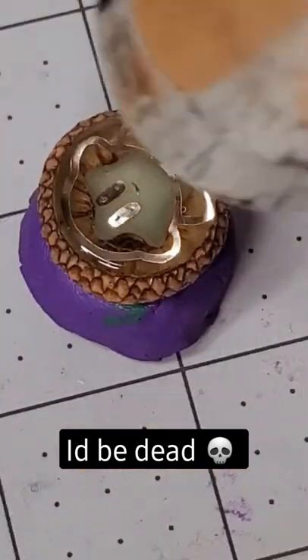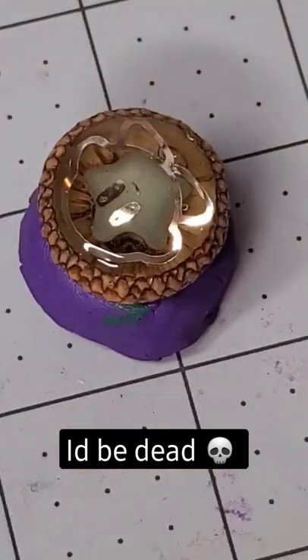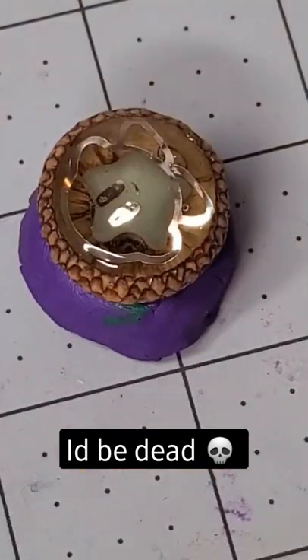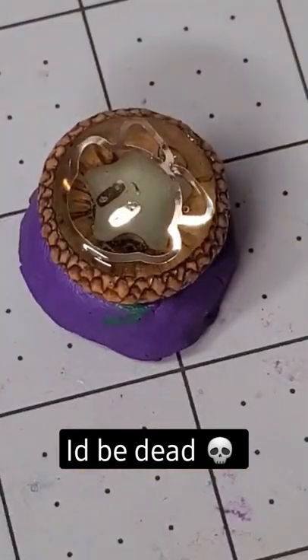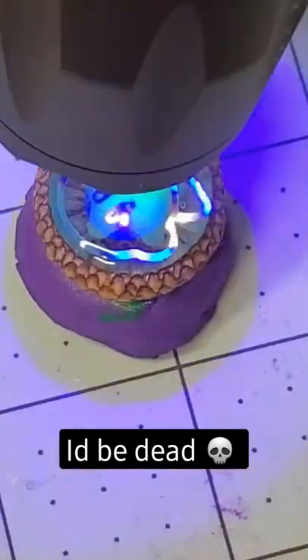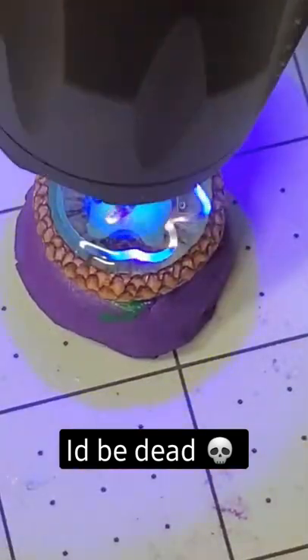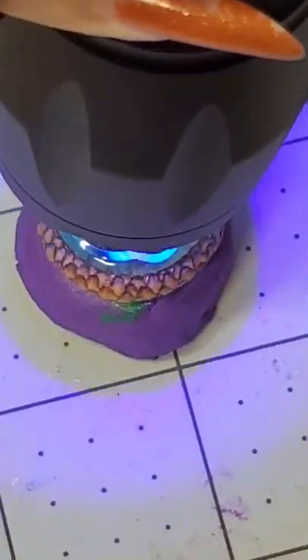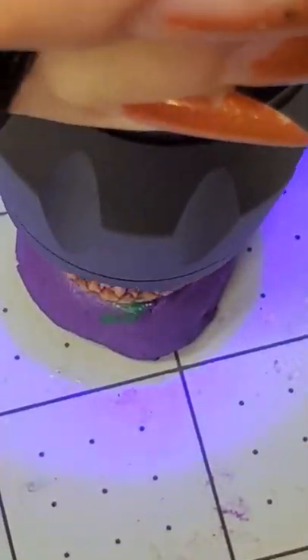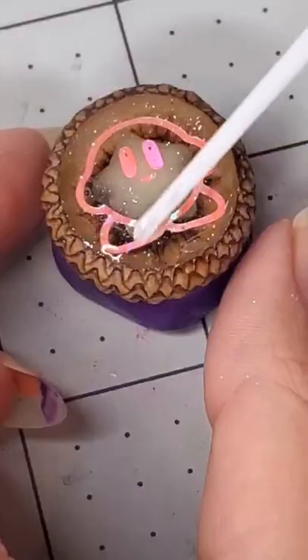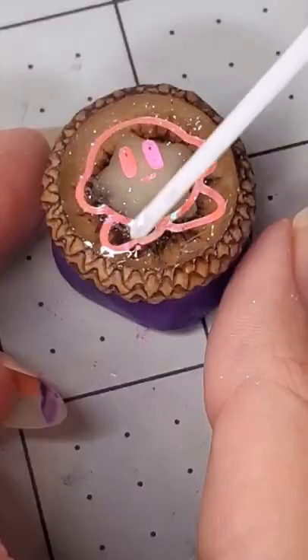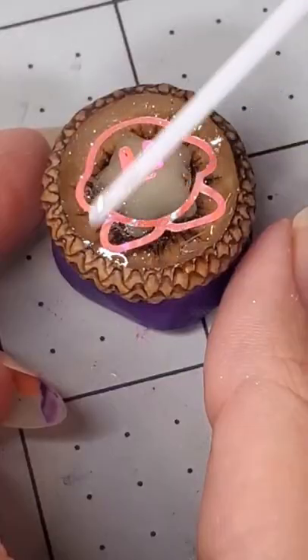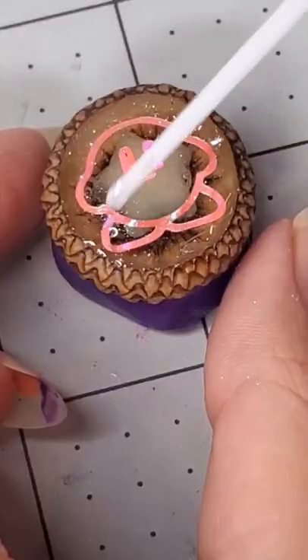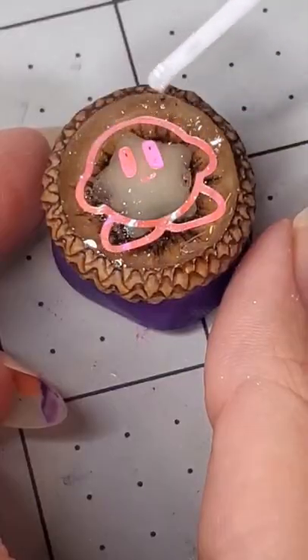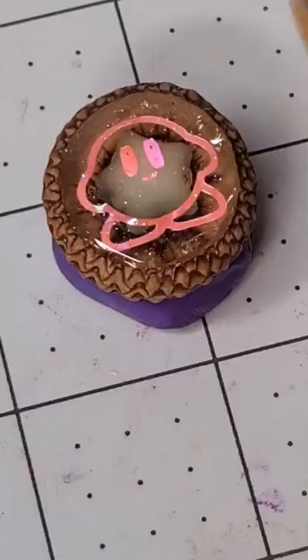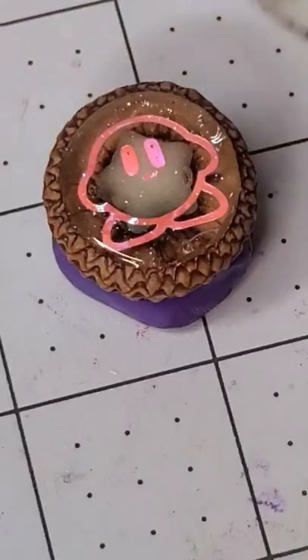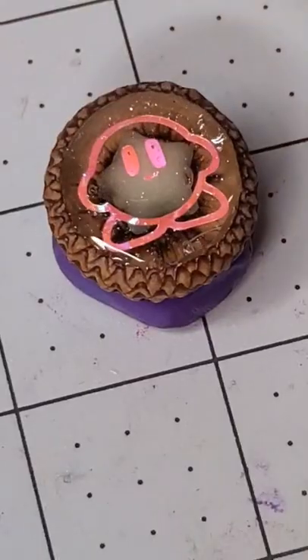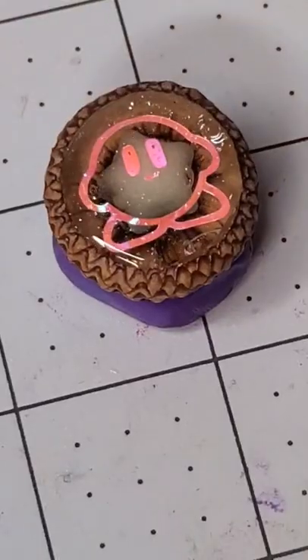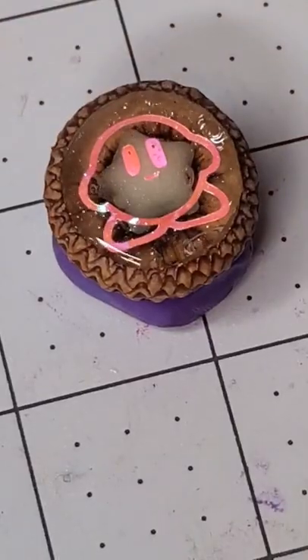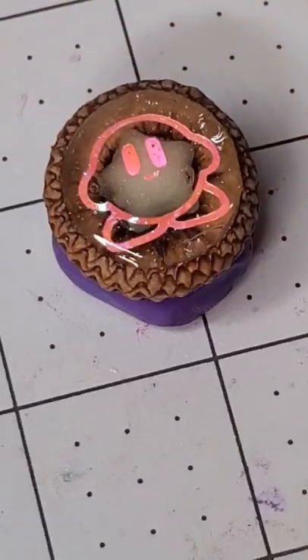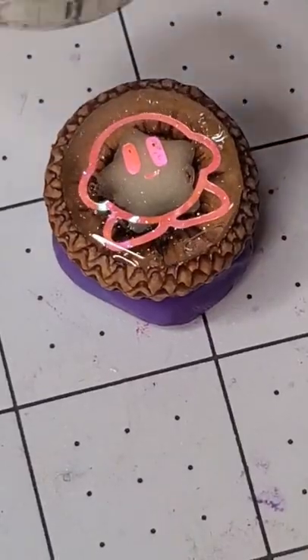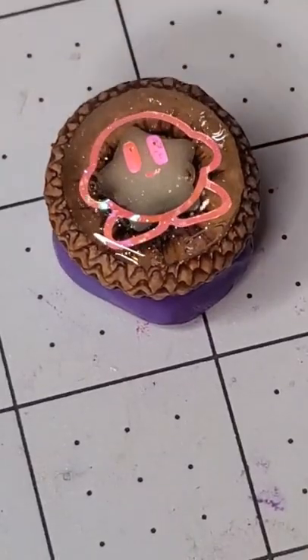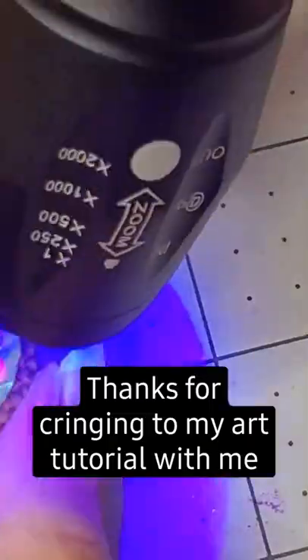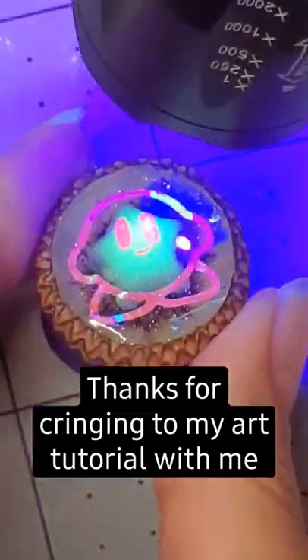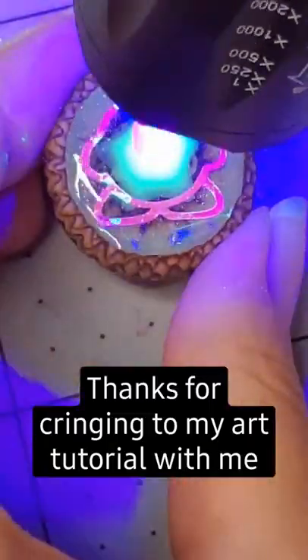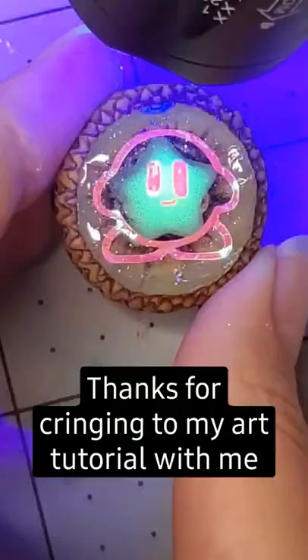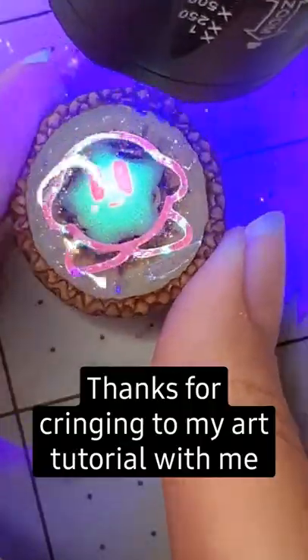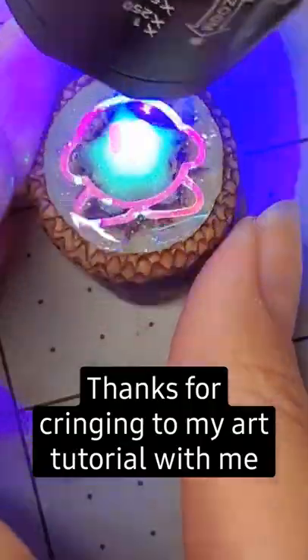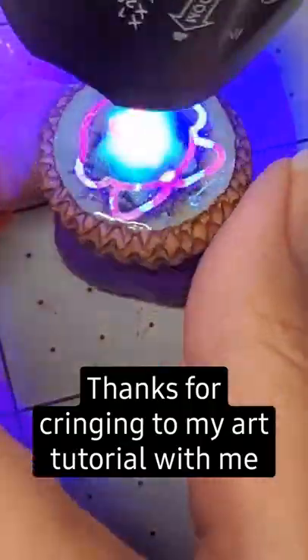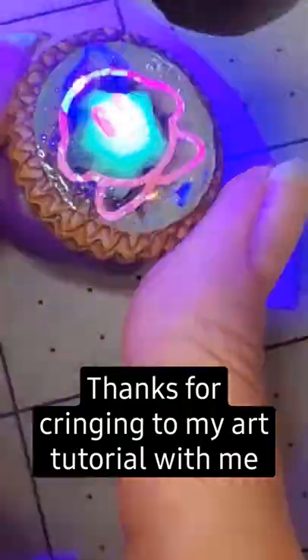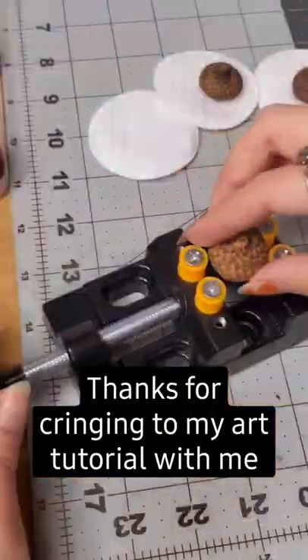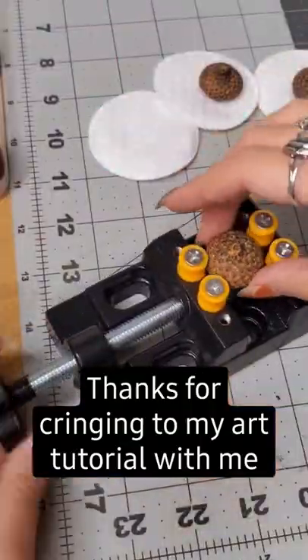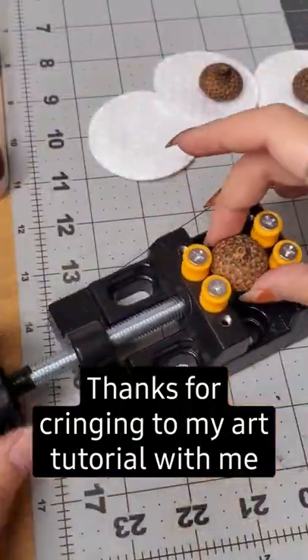I use a heat gun first and then cure it with UV light, then more resin and curing — yeah, that takes a long time.